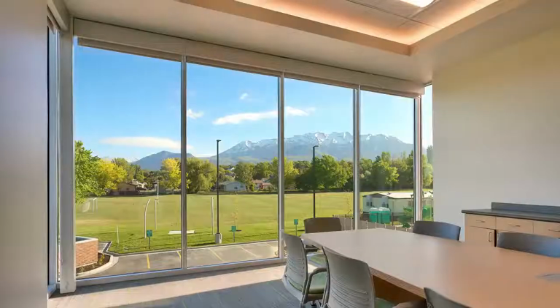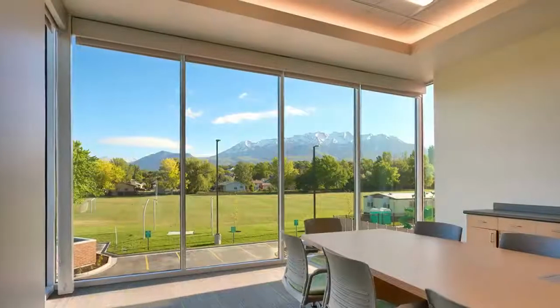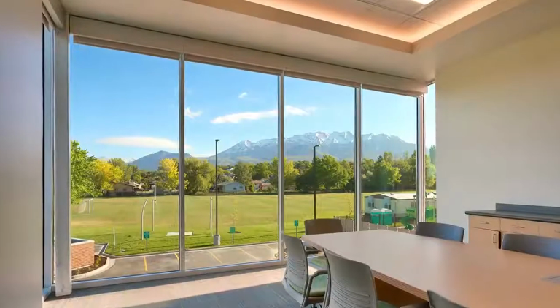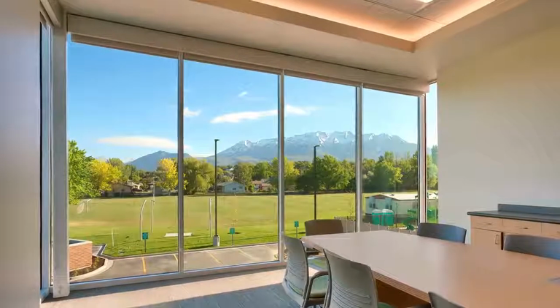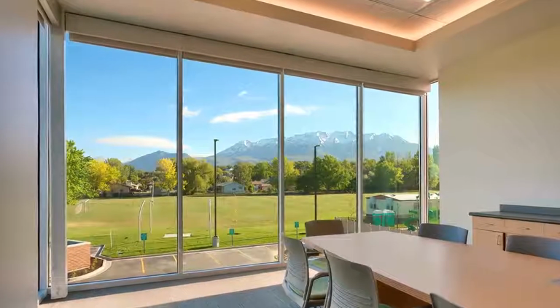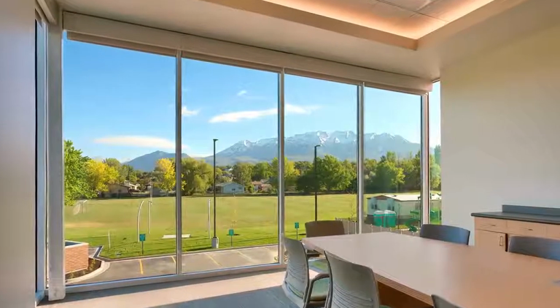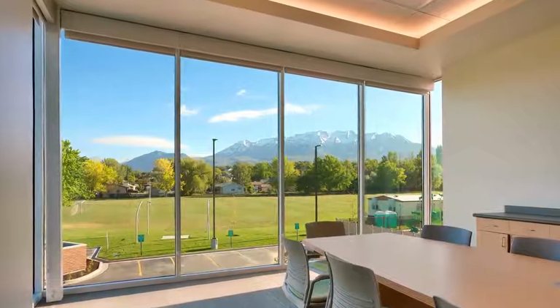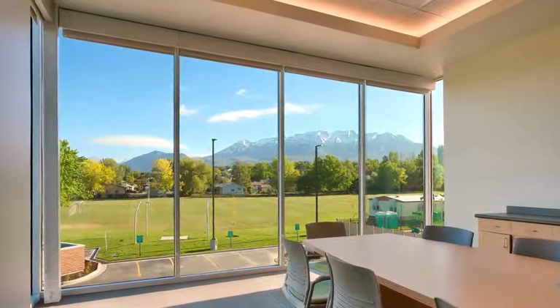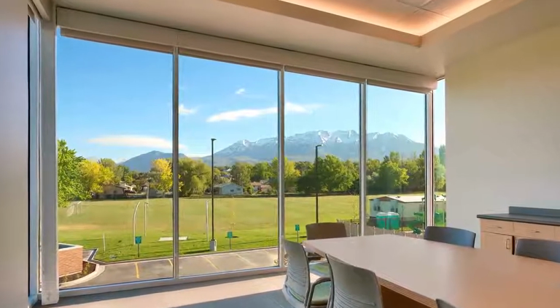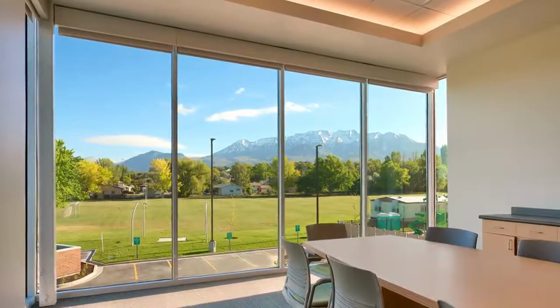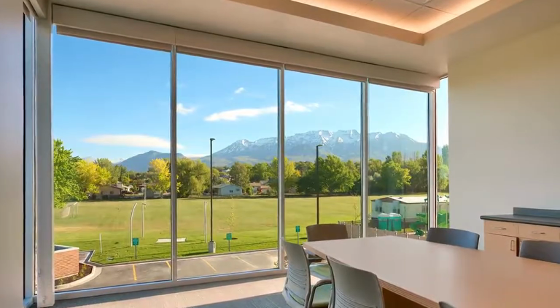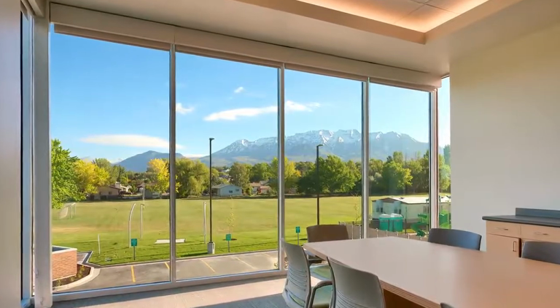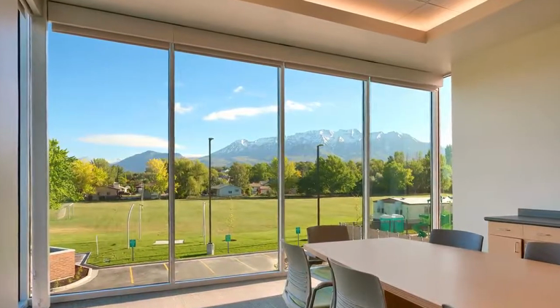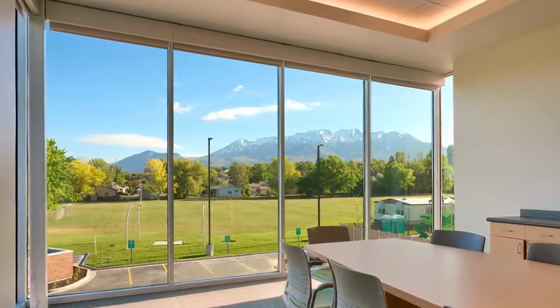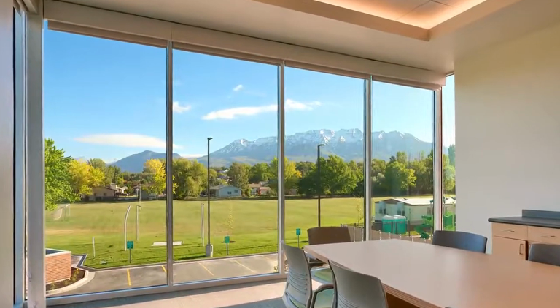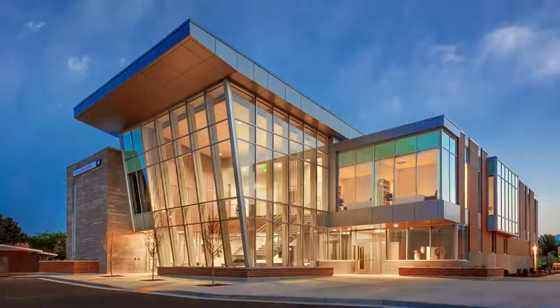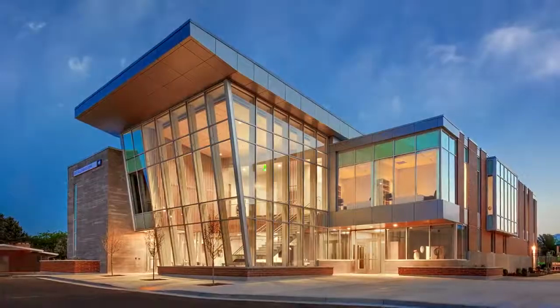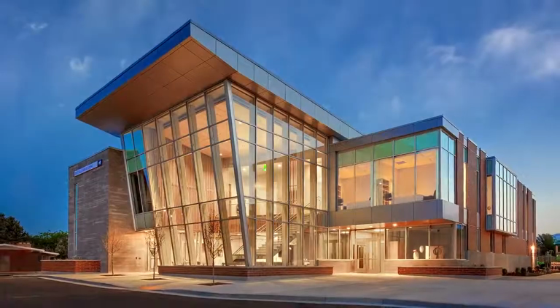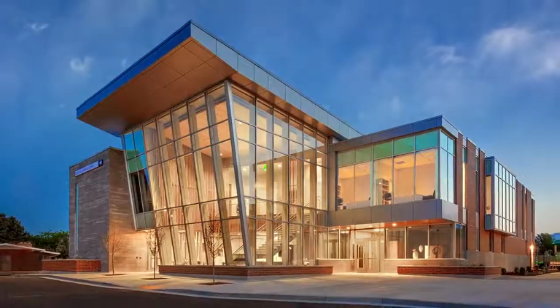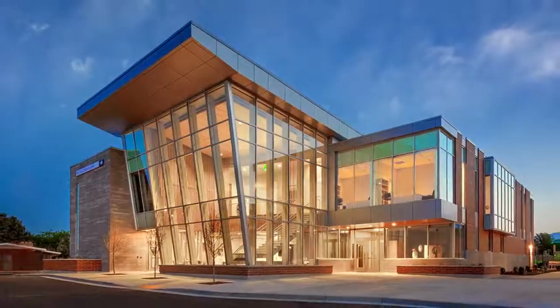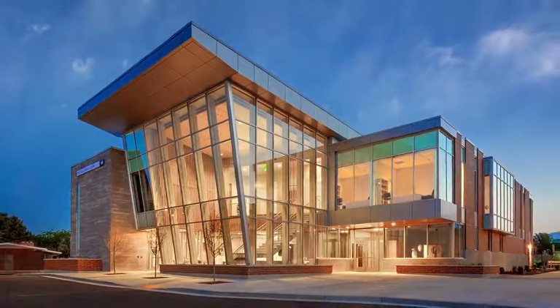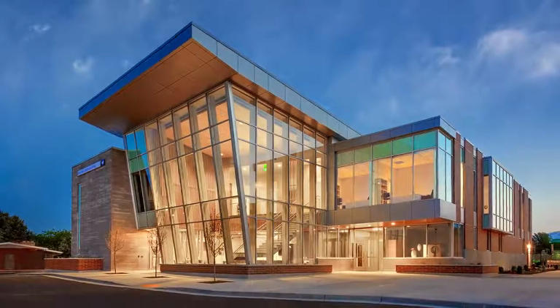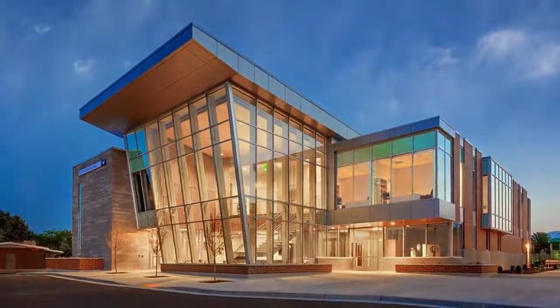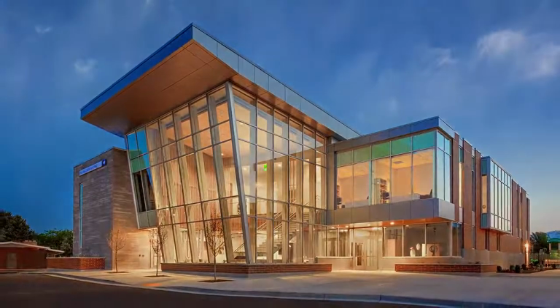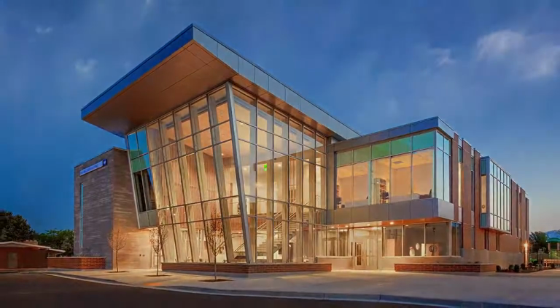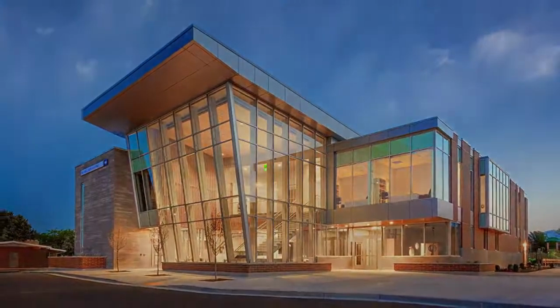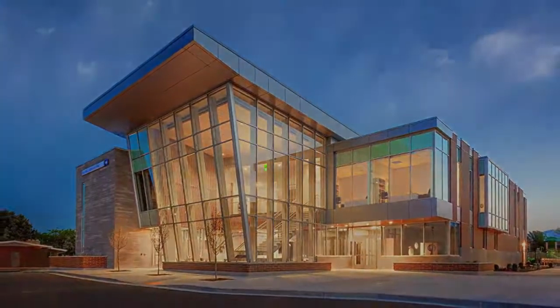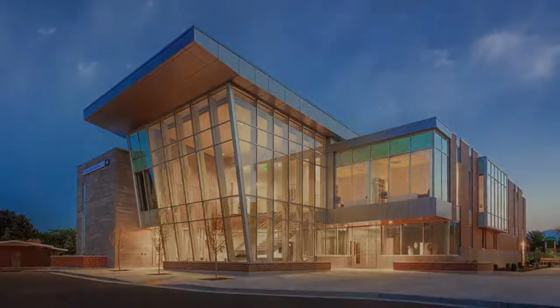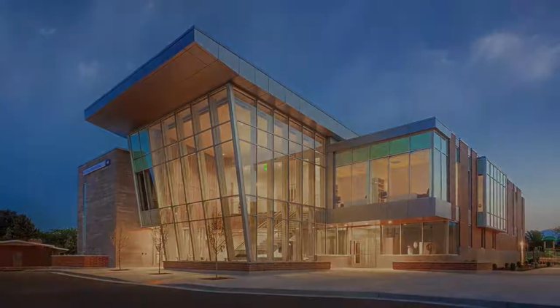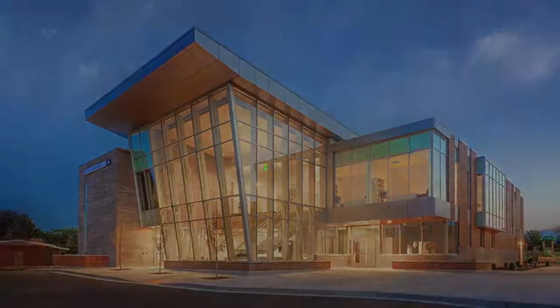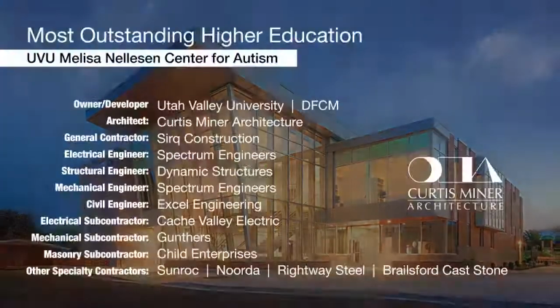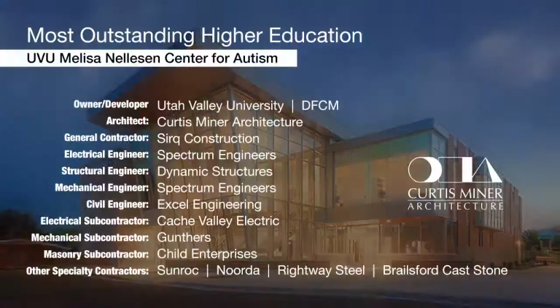Mount Timpanogos serves as a visually stunning backdrop to the east. The project was submitted by Curtis Minor Architecture.